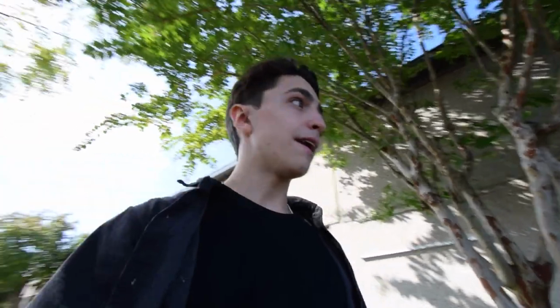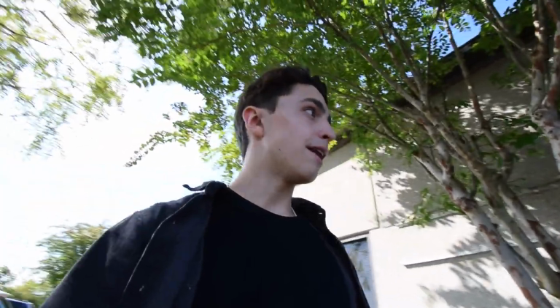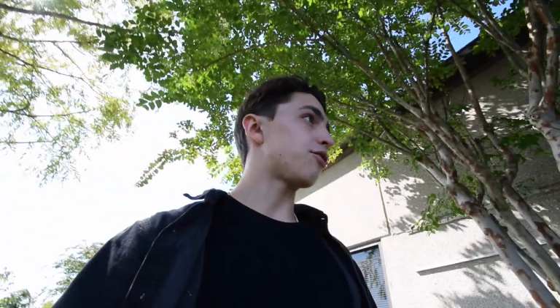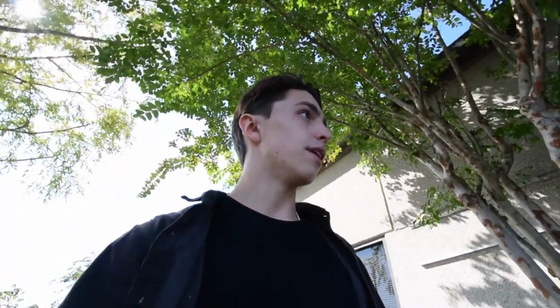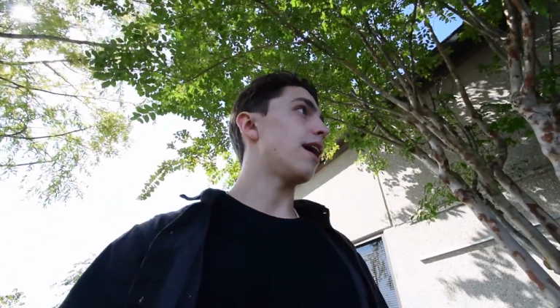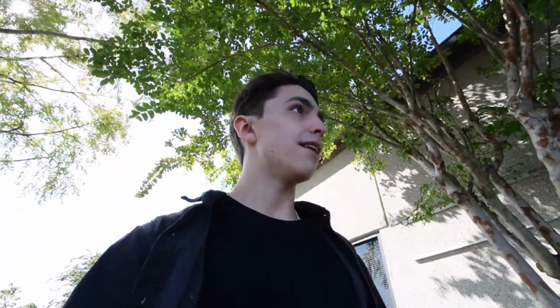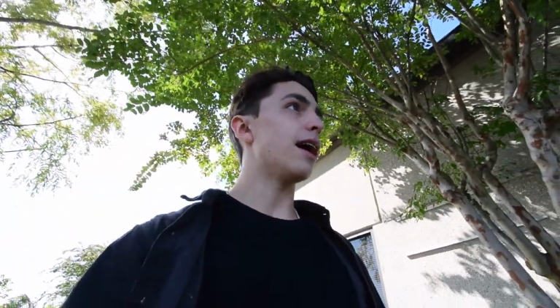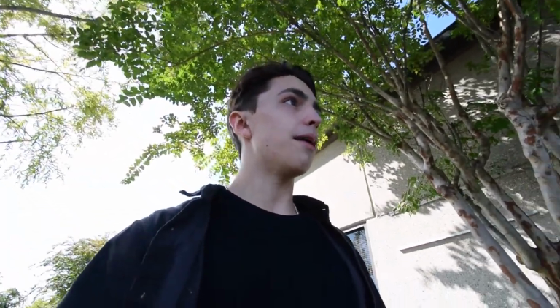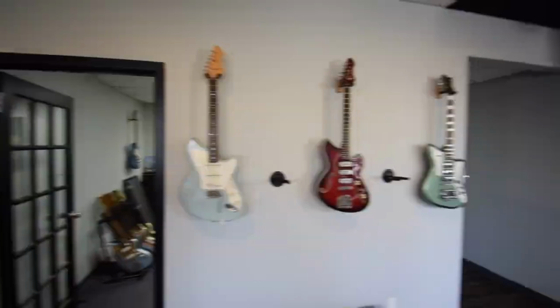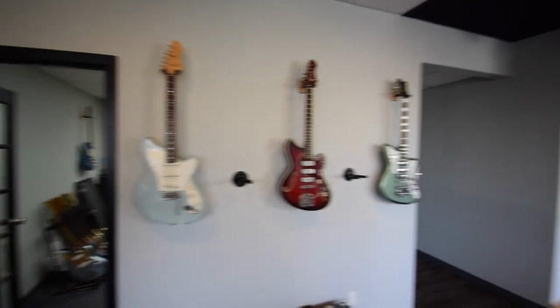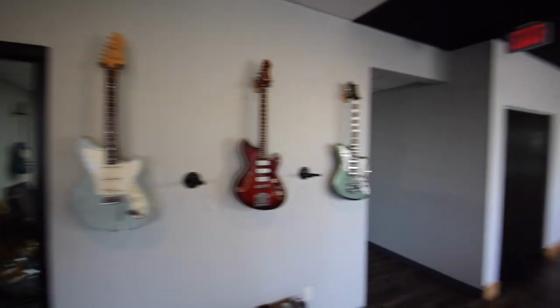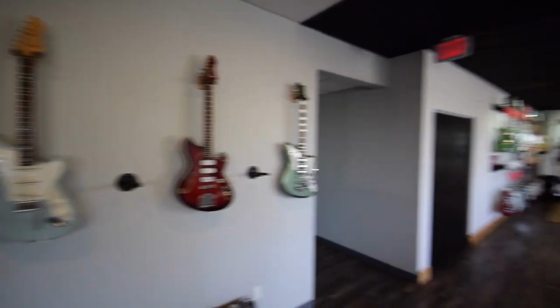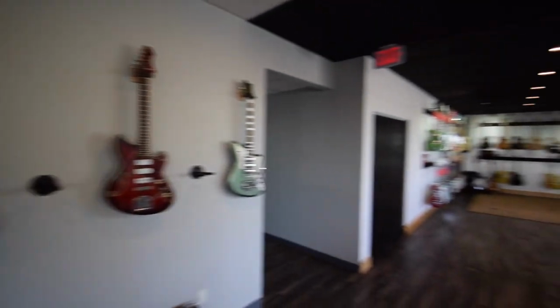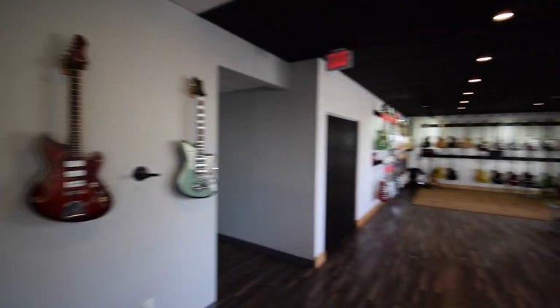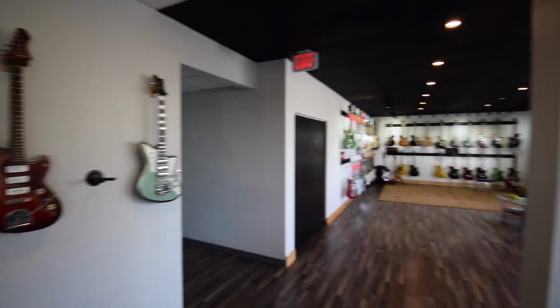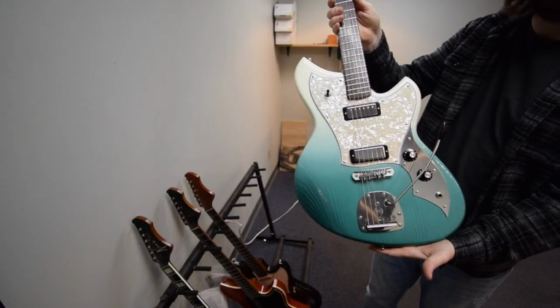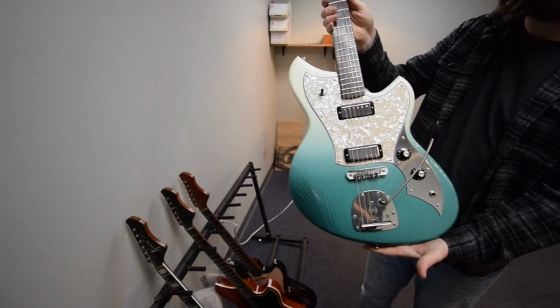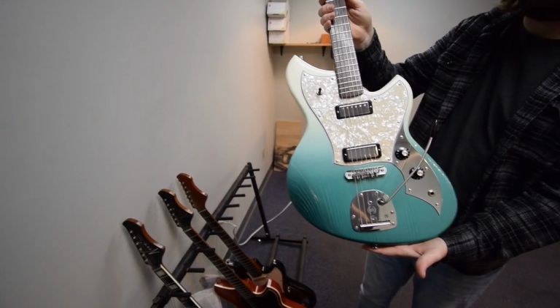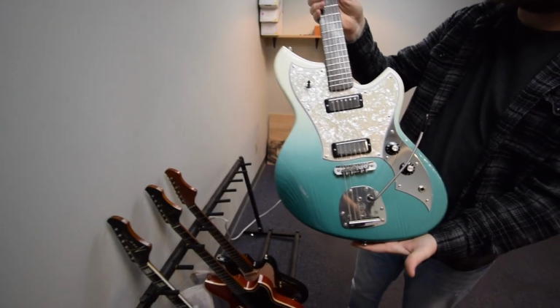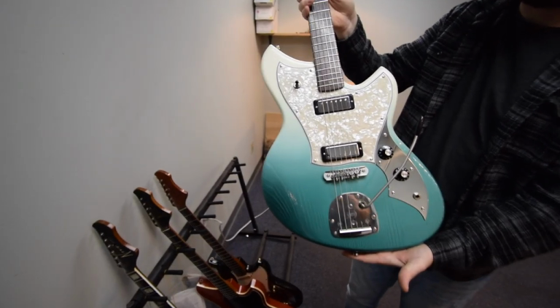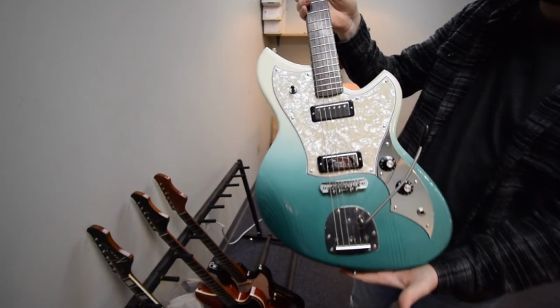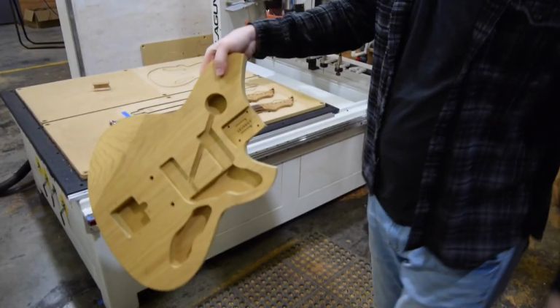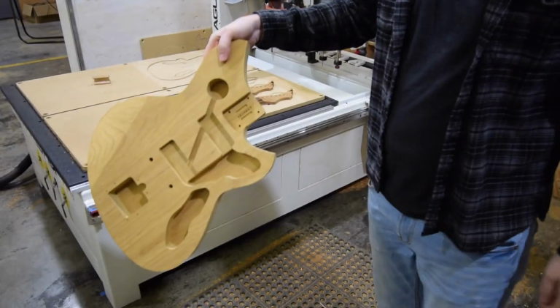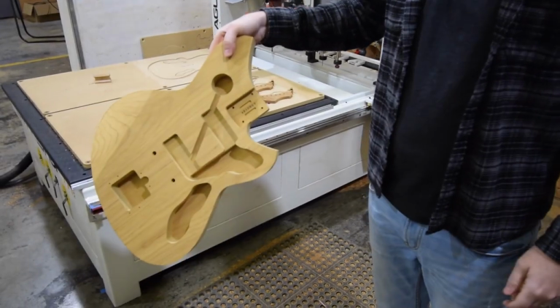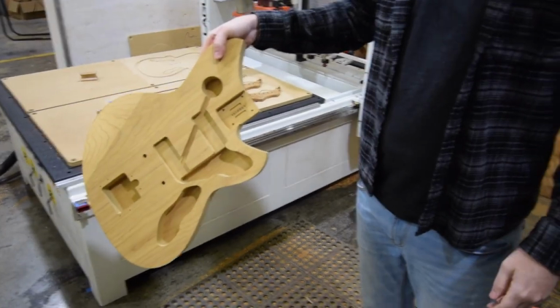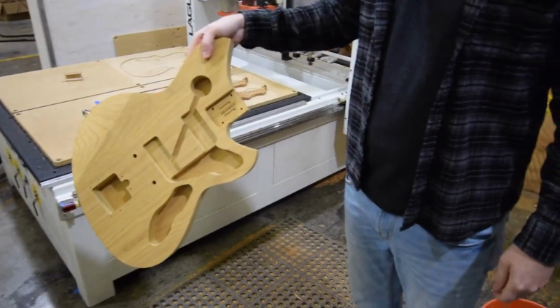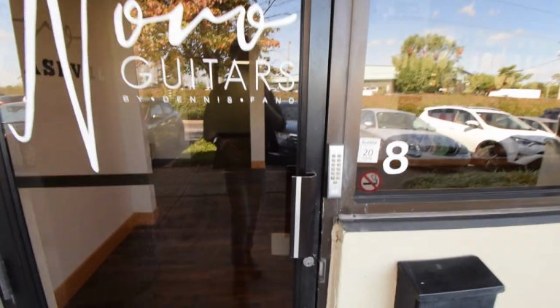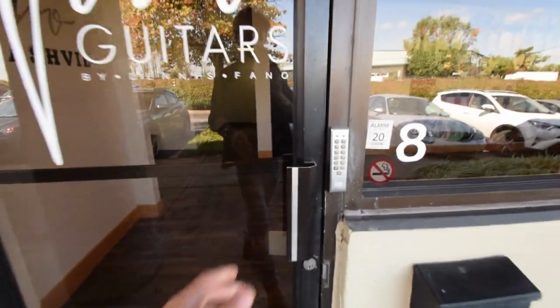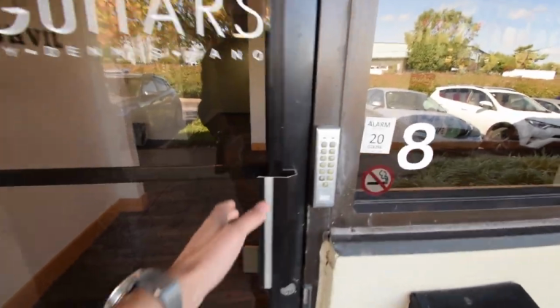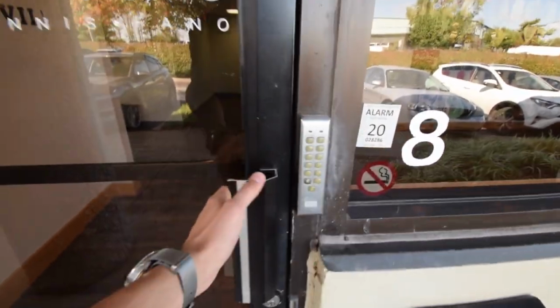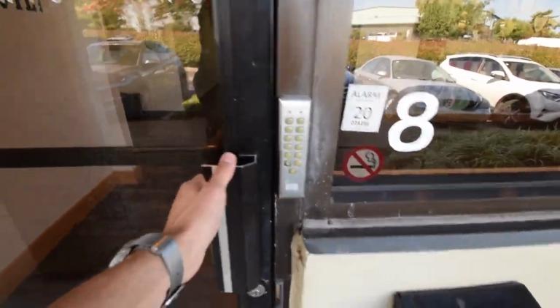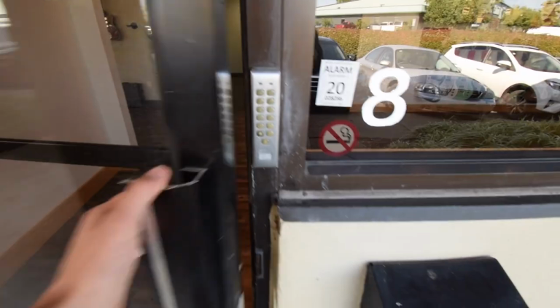Landed here in Nashville and met up with Wes, who works here for Revolta. So he took me here to the Novo factory — this is where they make Novo Guitars.